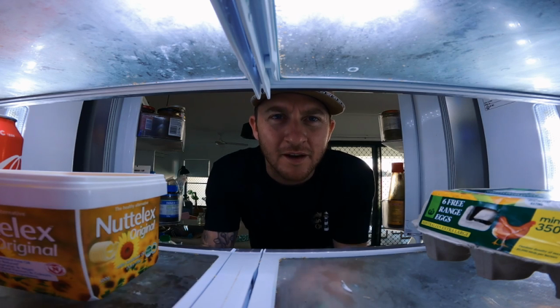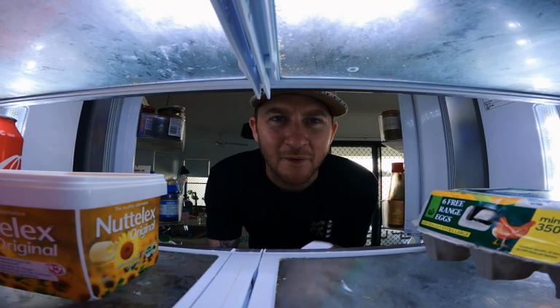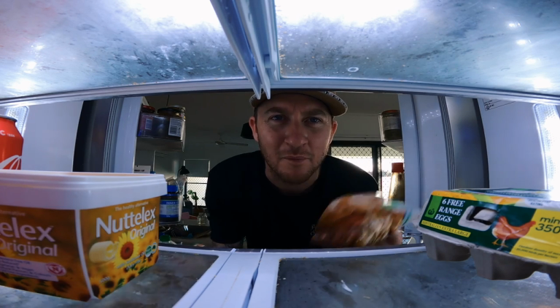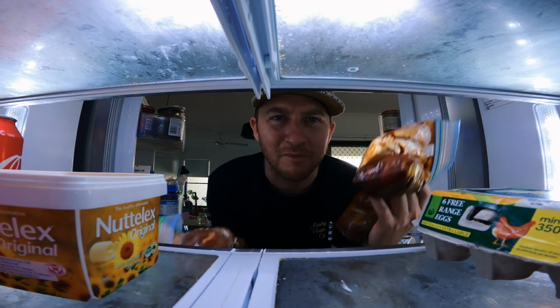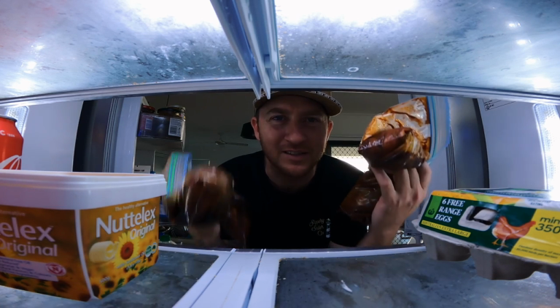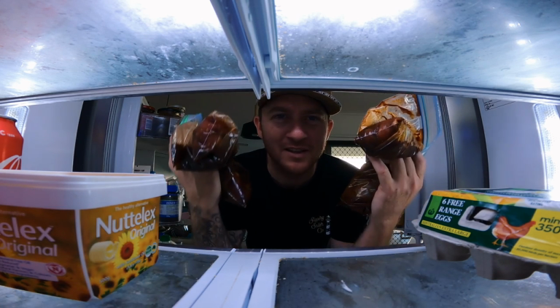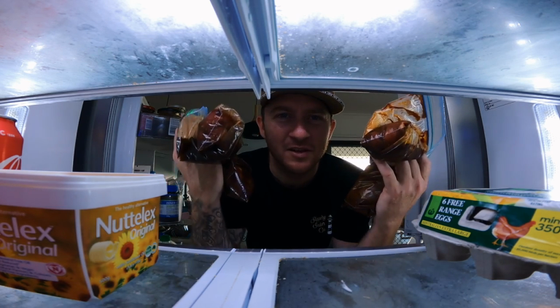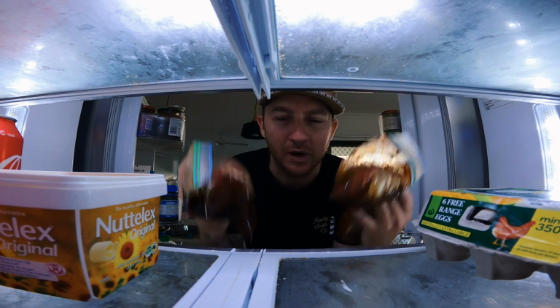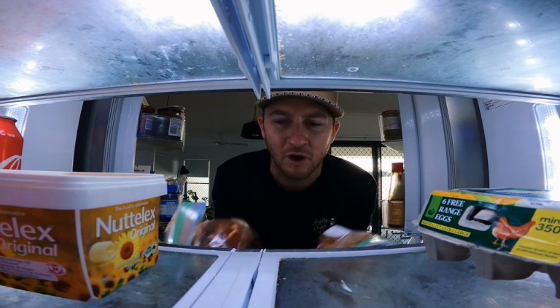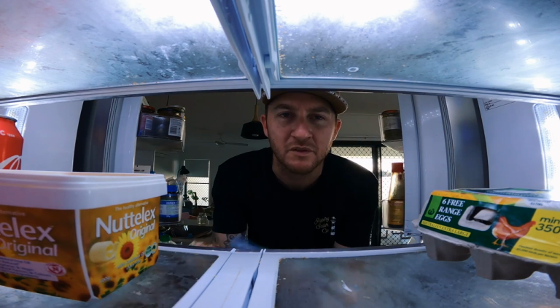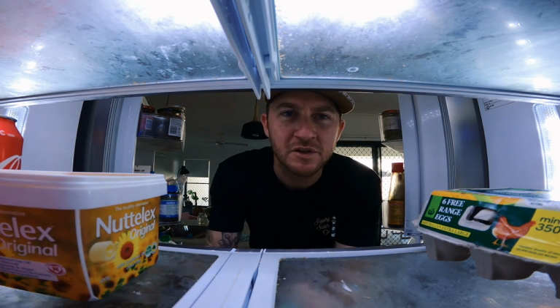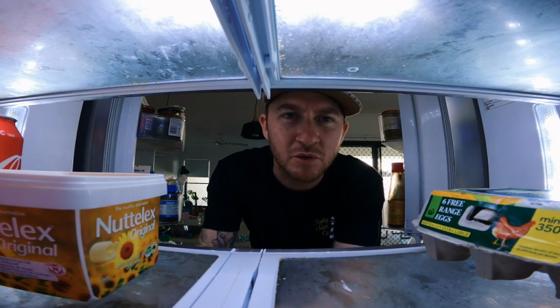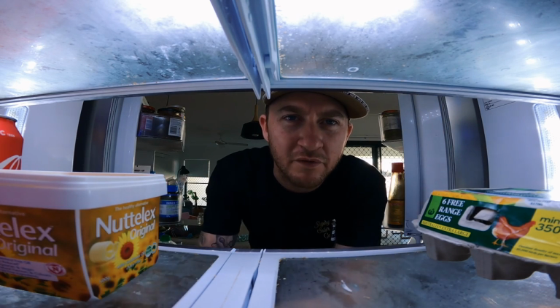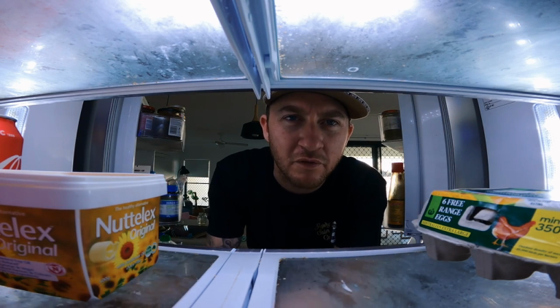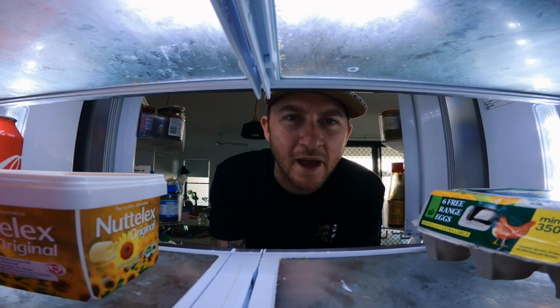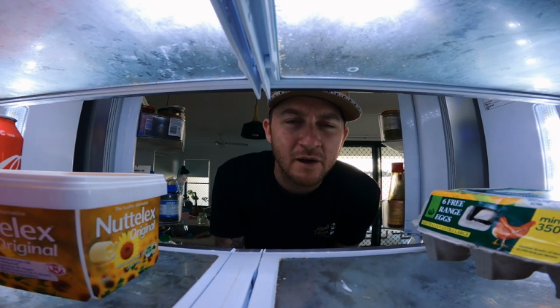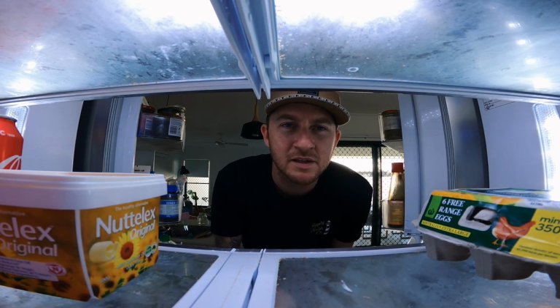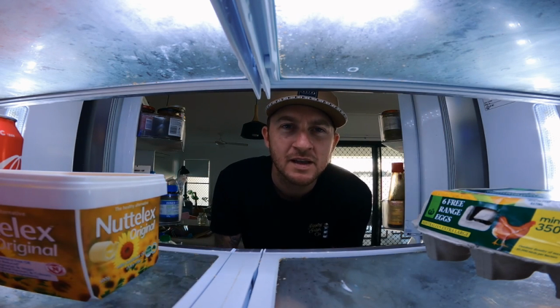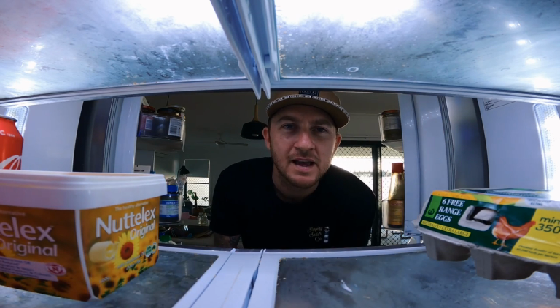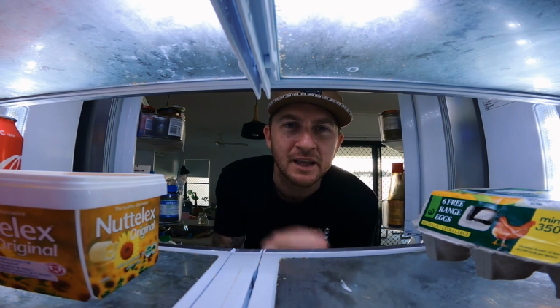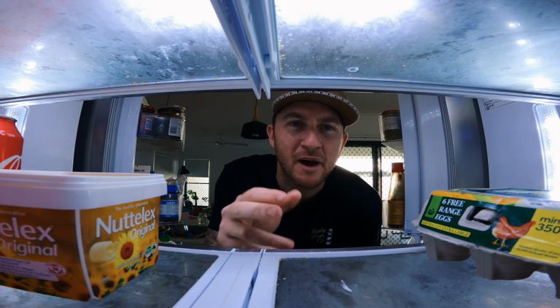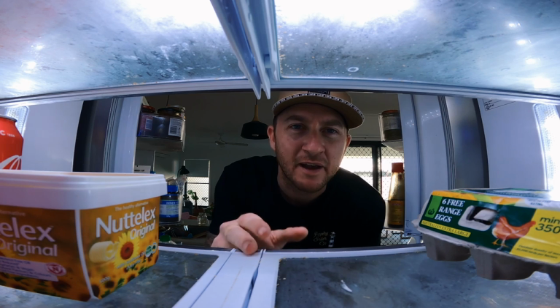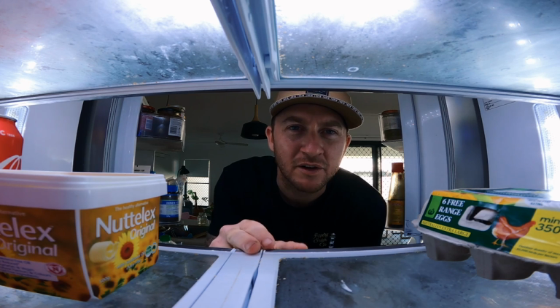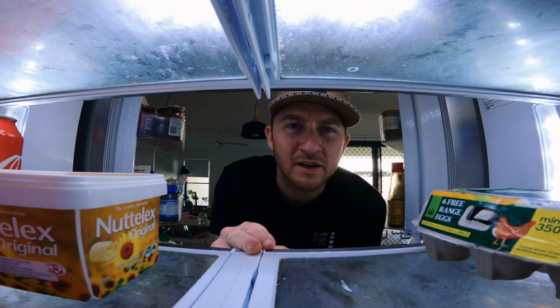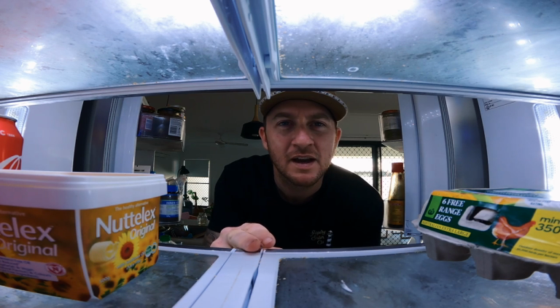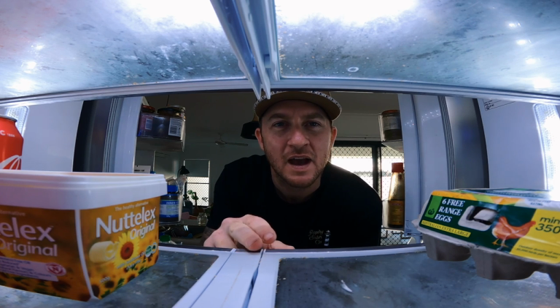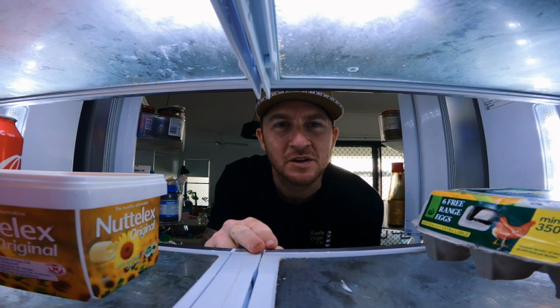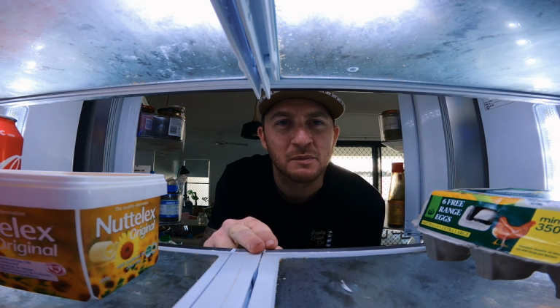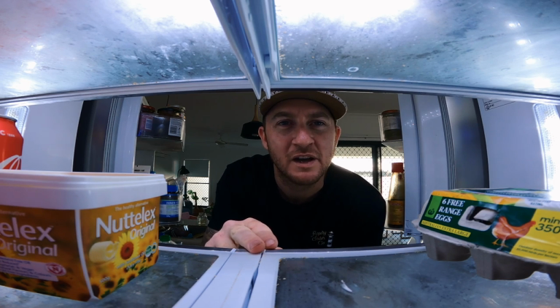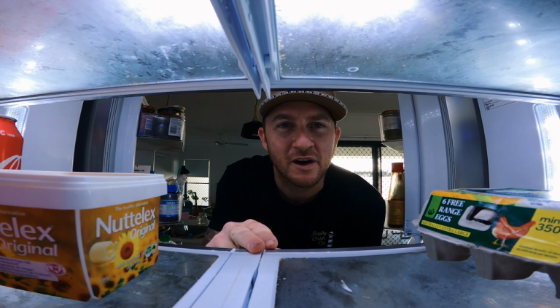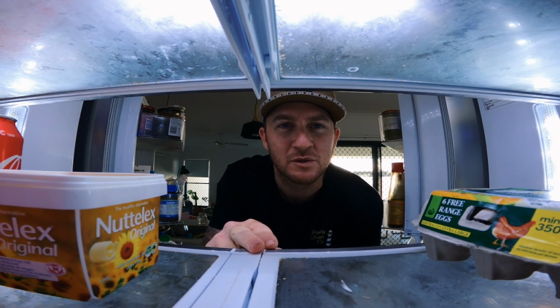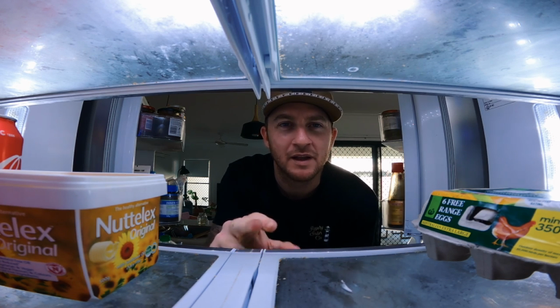Now we've got both bags done. We can throw them in the fridge for 24 to 48 hours. We're going to marinate overnight and then chuck them in the dehydrator once we're done.